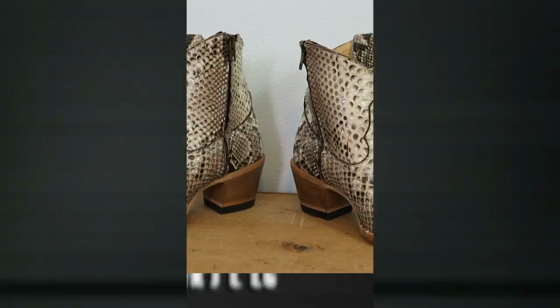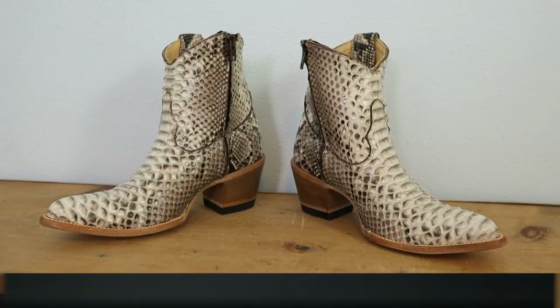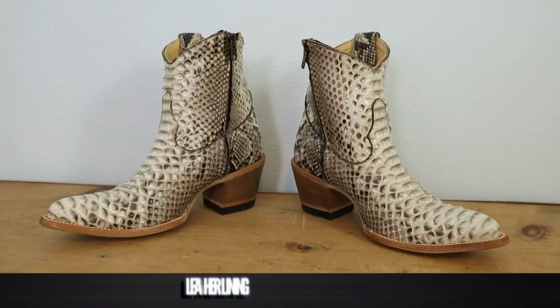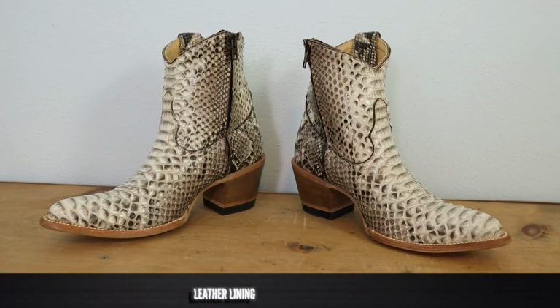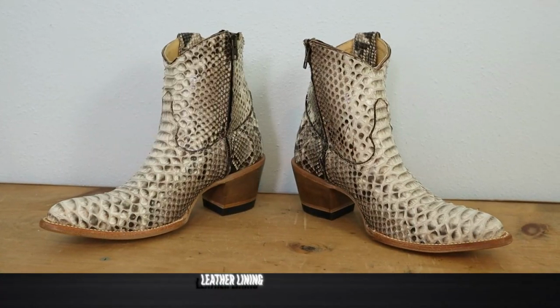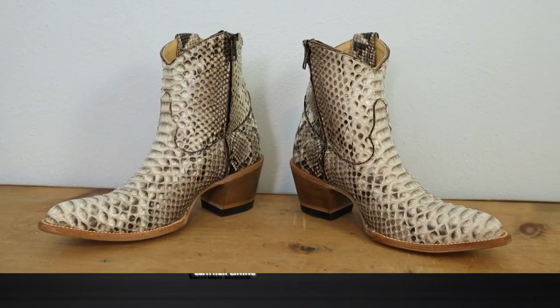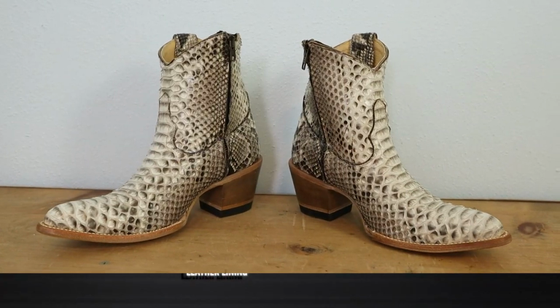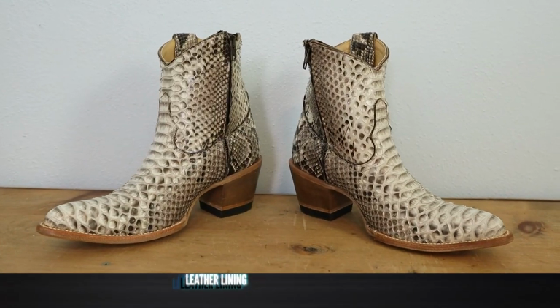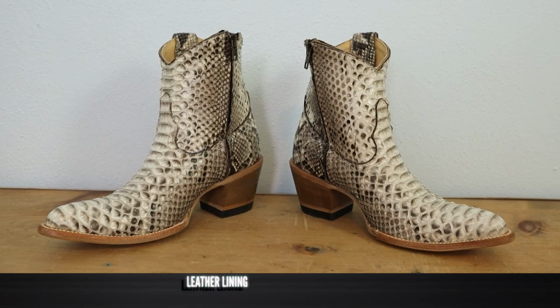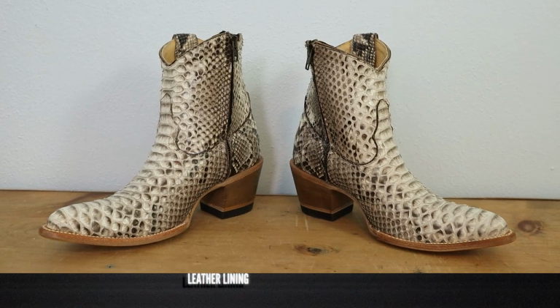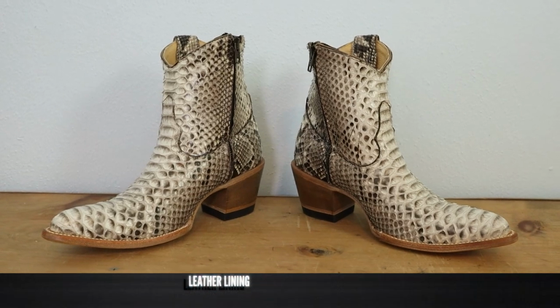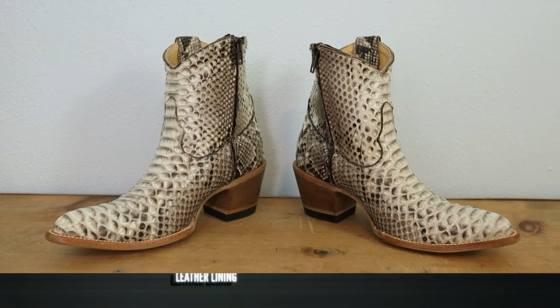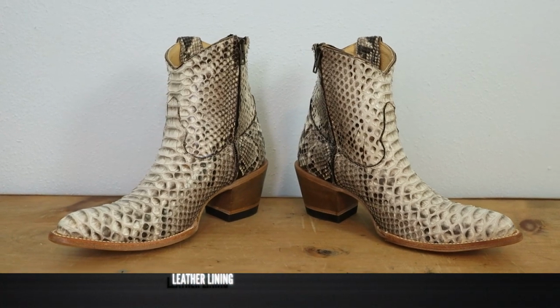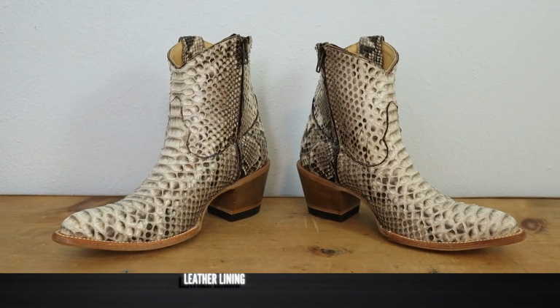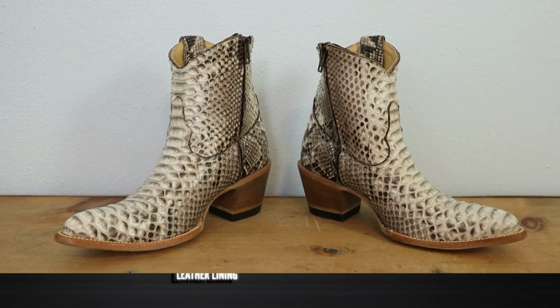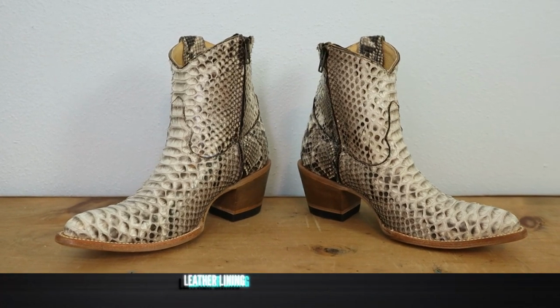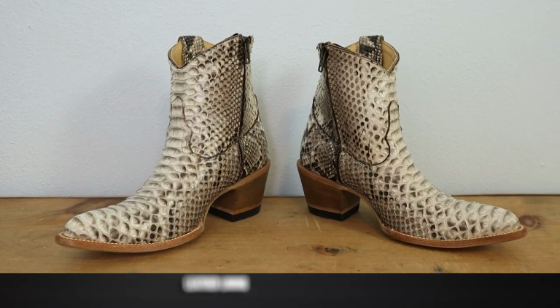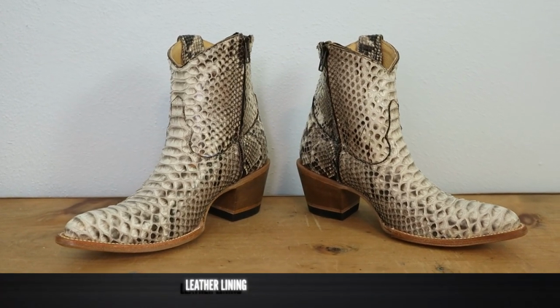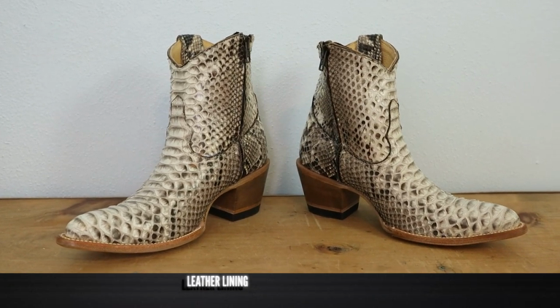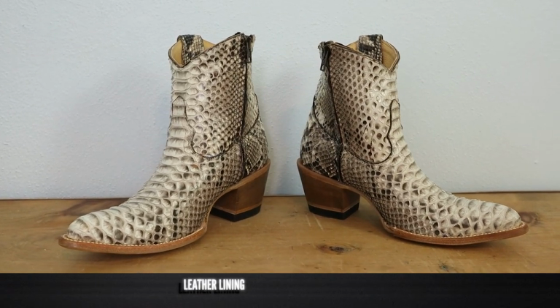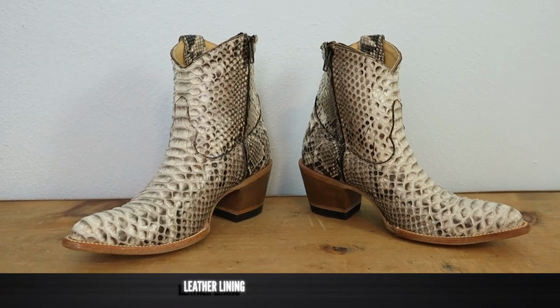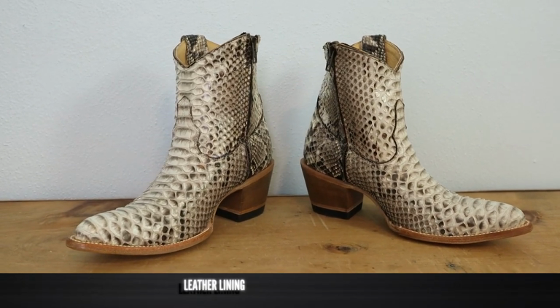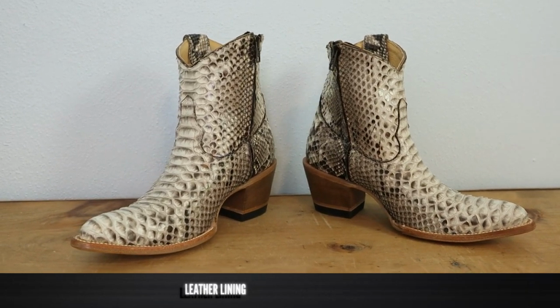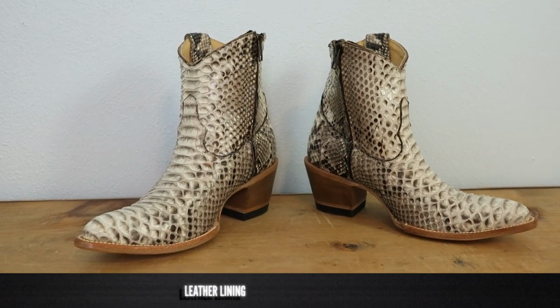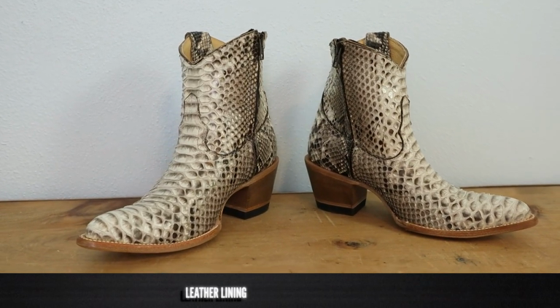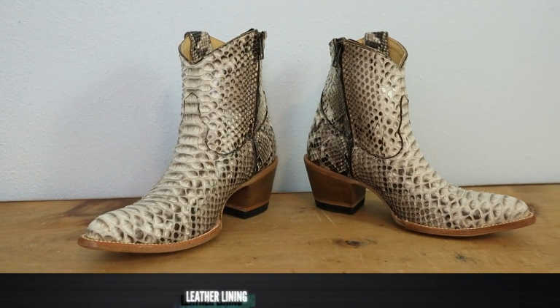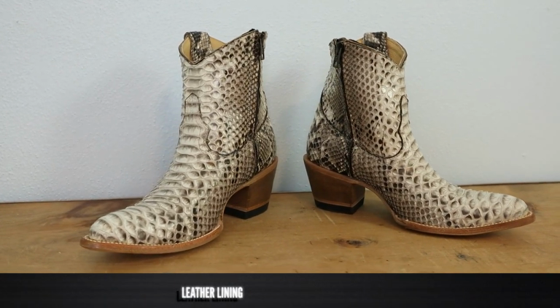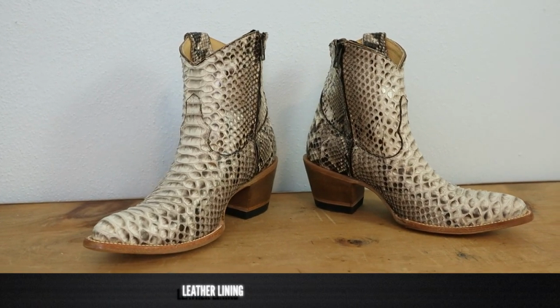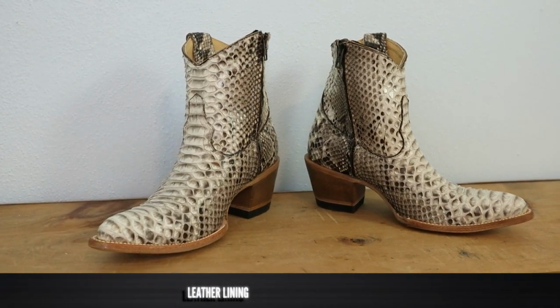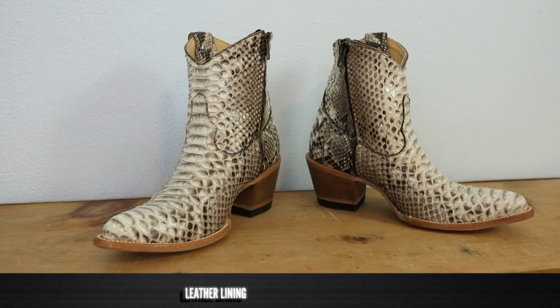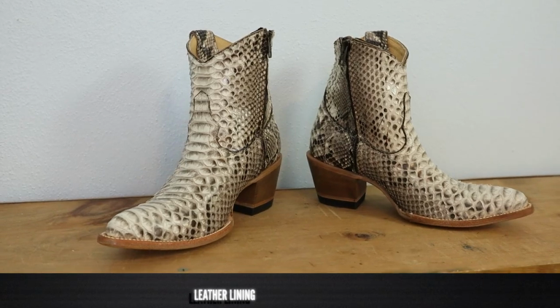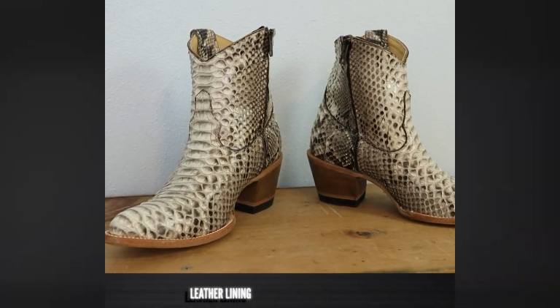These are also made in Mexico. And for the price, they are $259.50 at bootbarn.com.